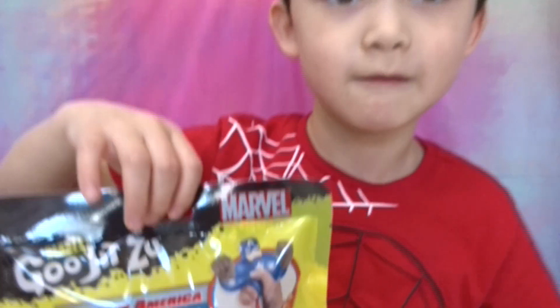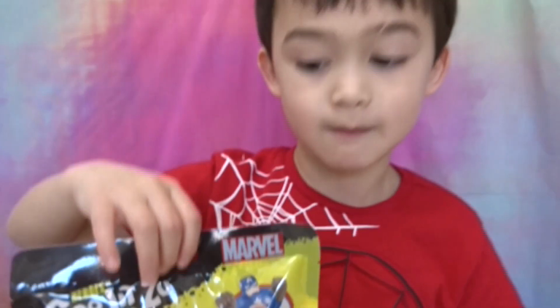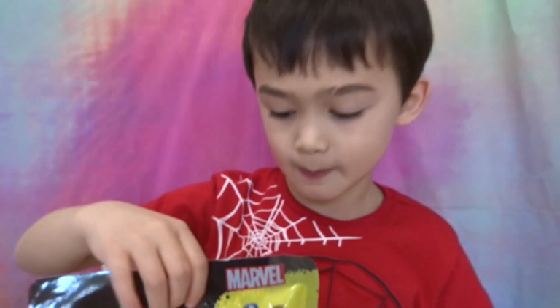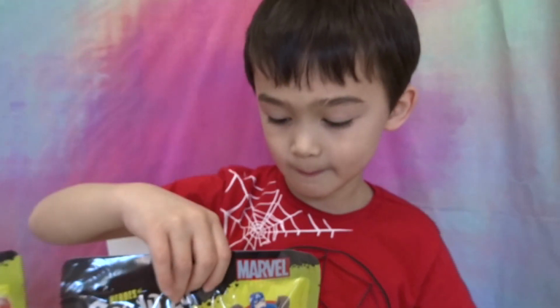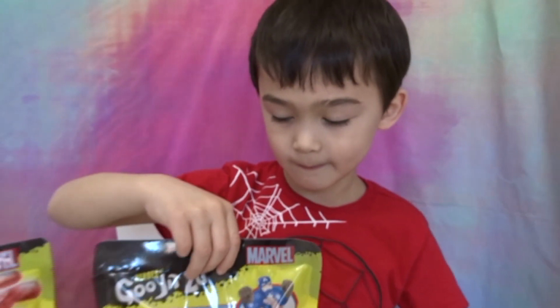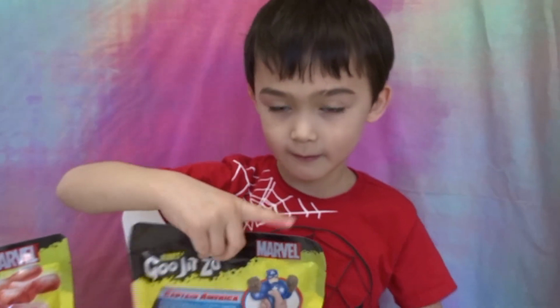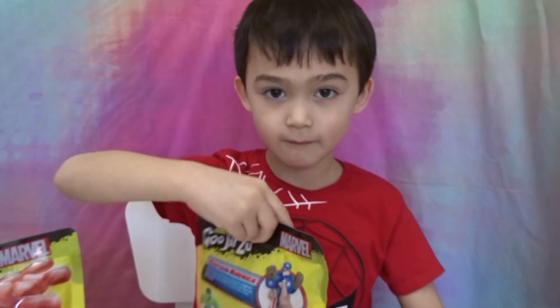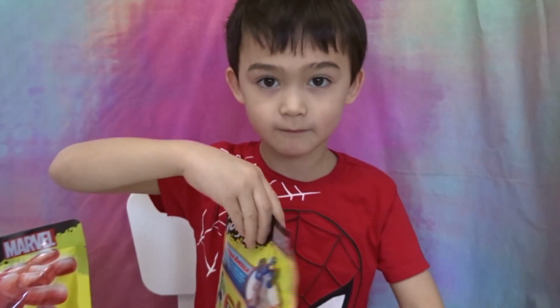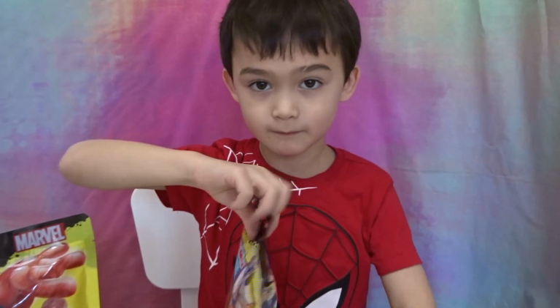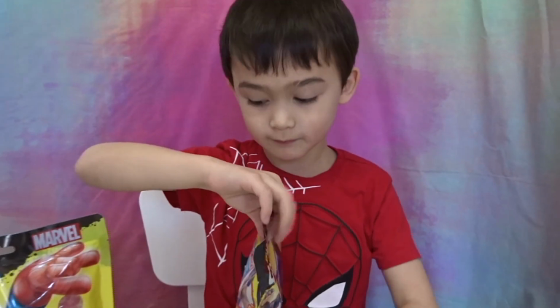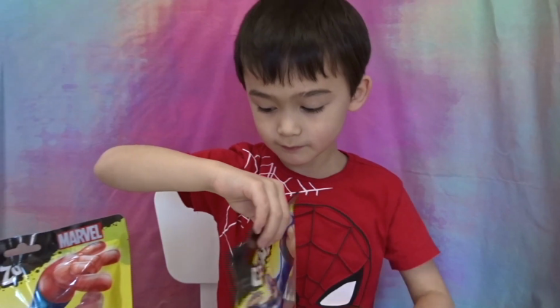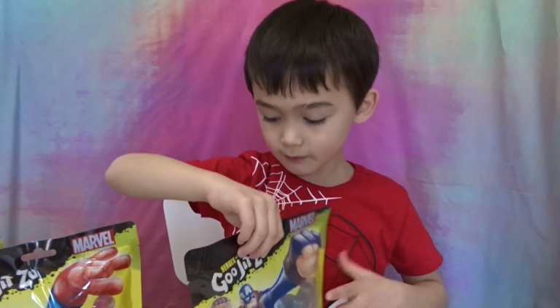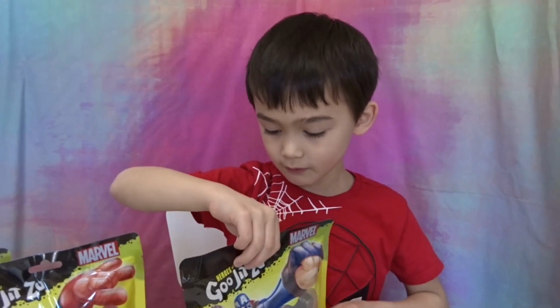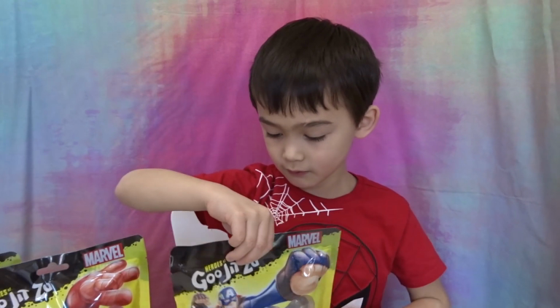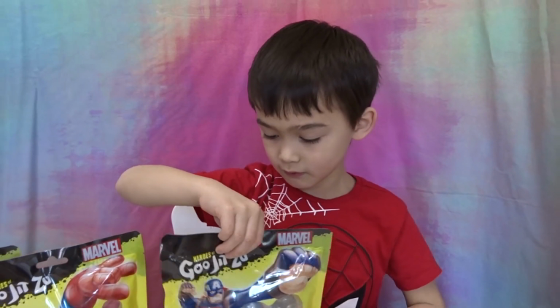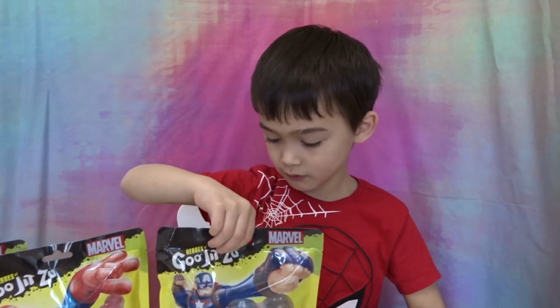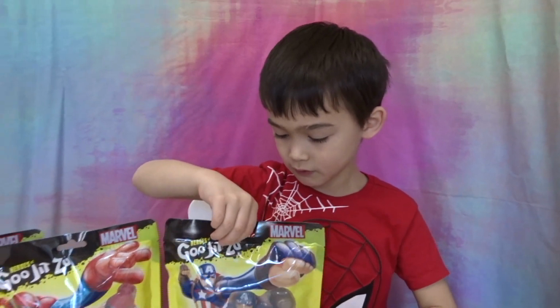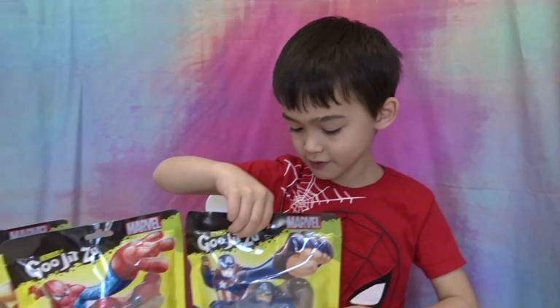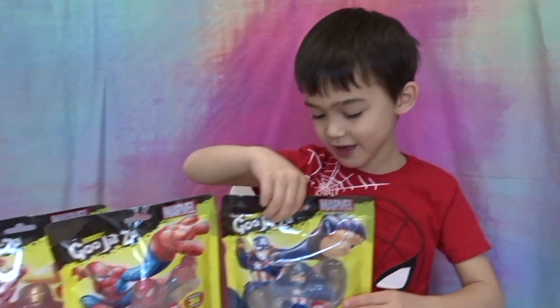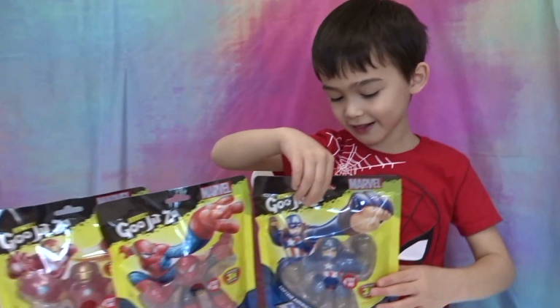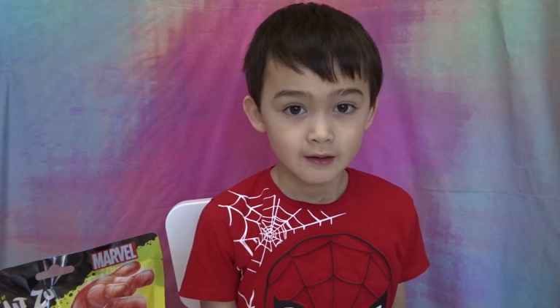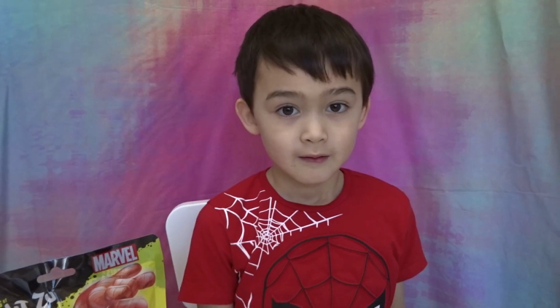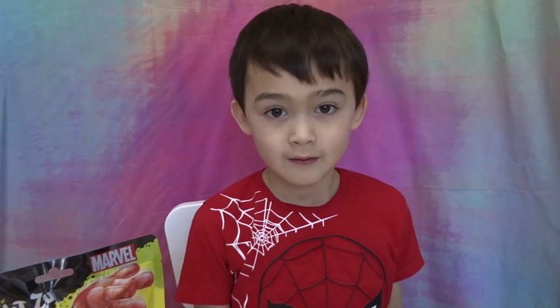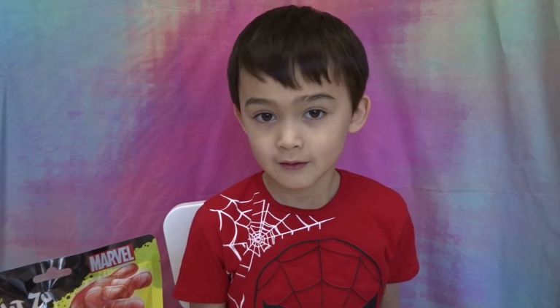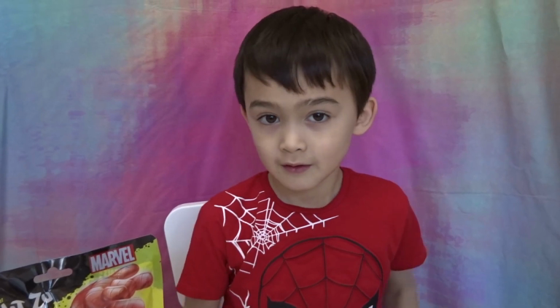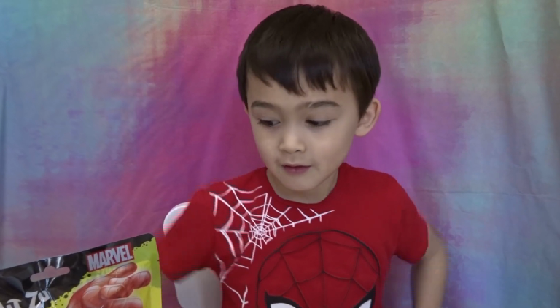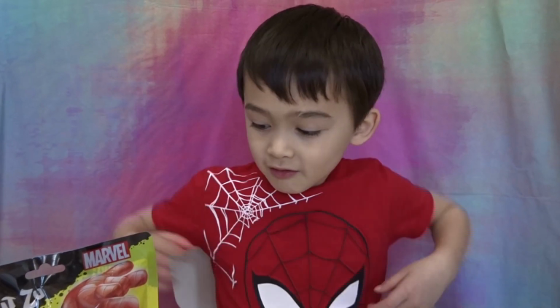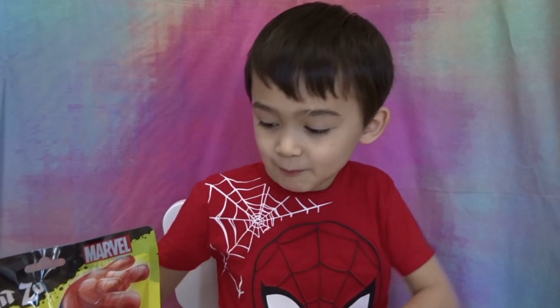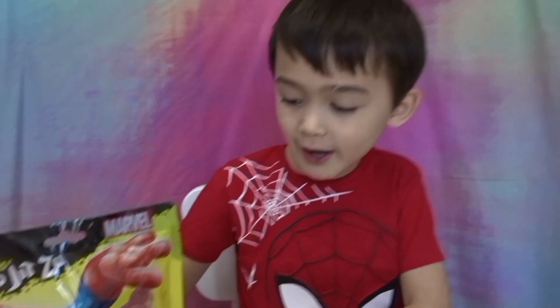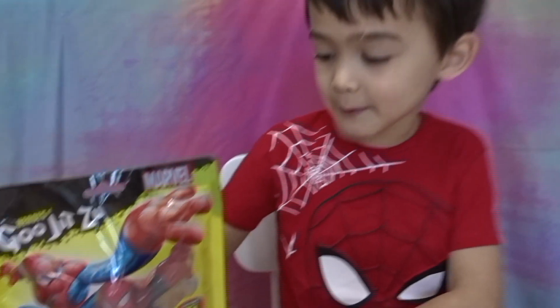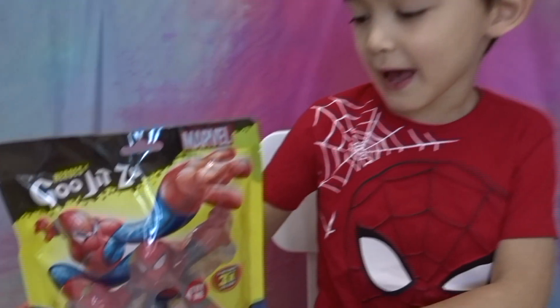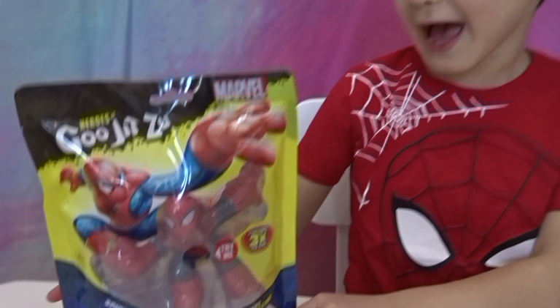So those are pretty good guesses. Maybe because Thanos has a big gauntlet, right? Yes. Which one do you want to unbox first, Bruce? Spider-Man!